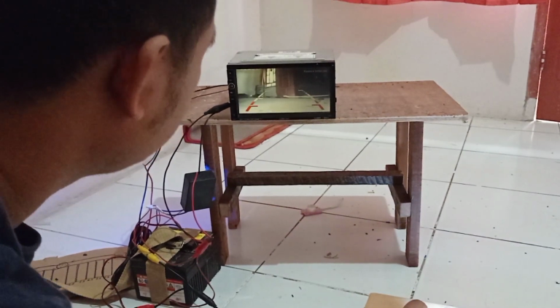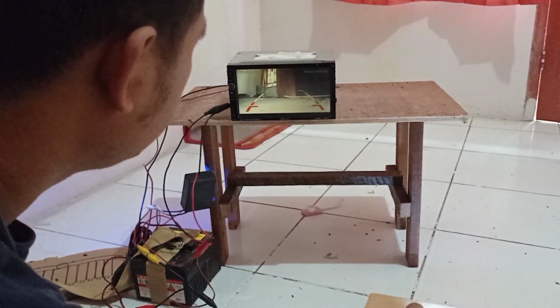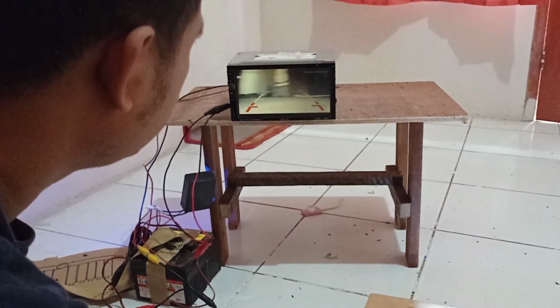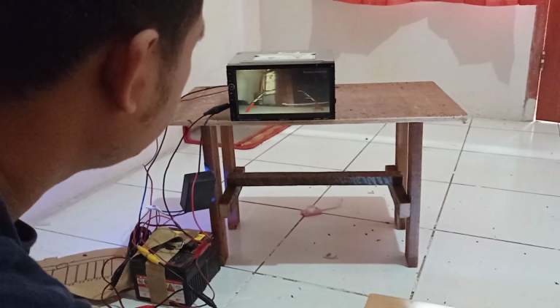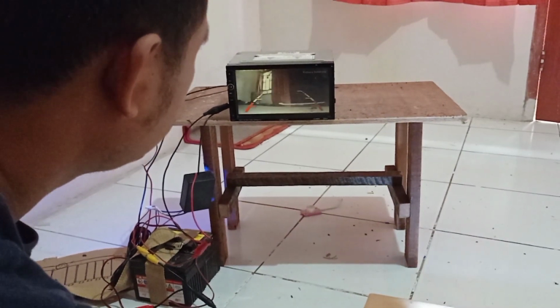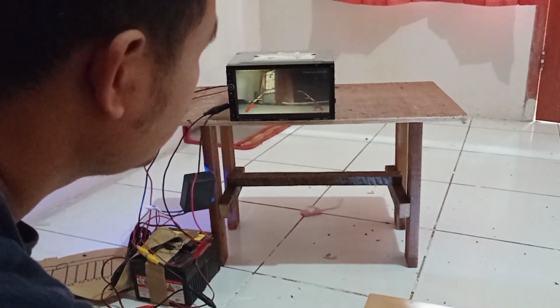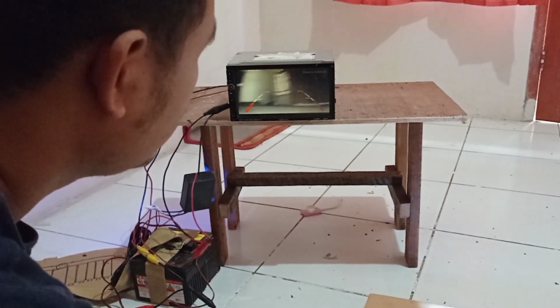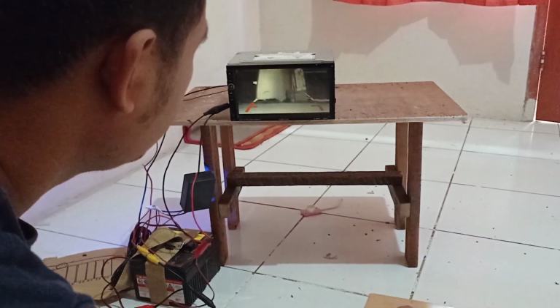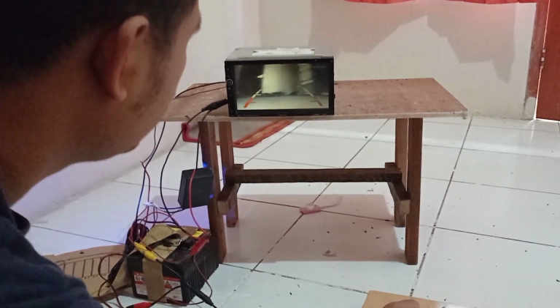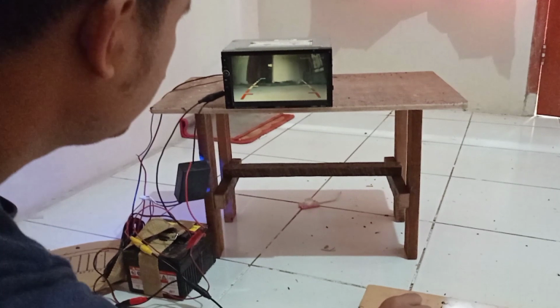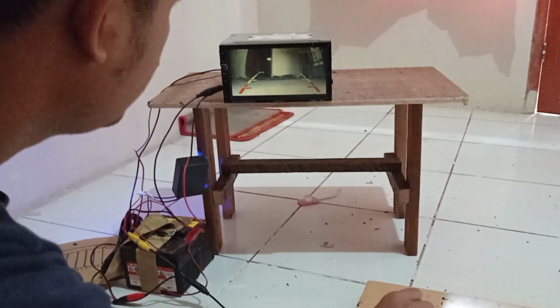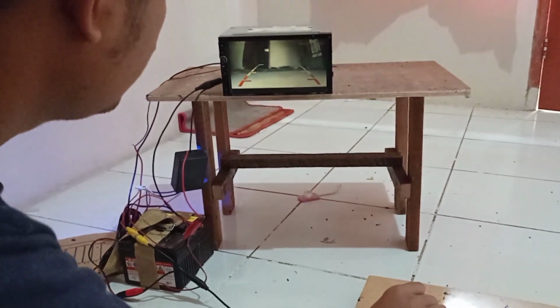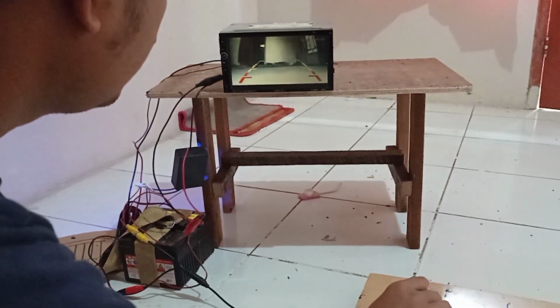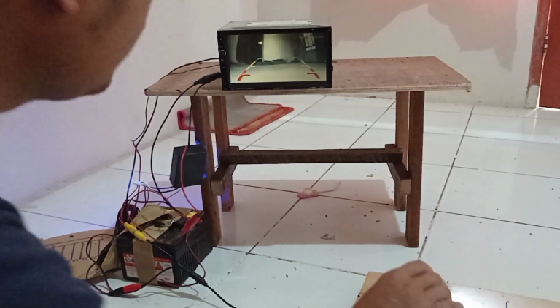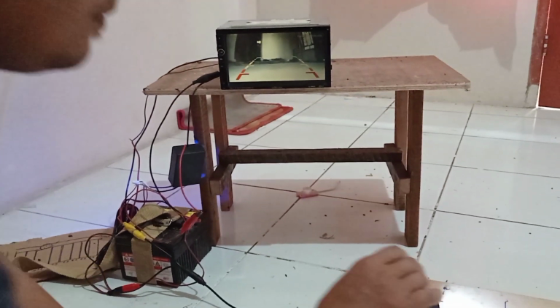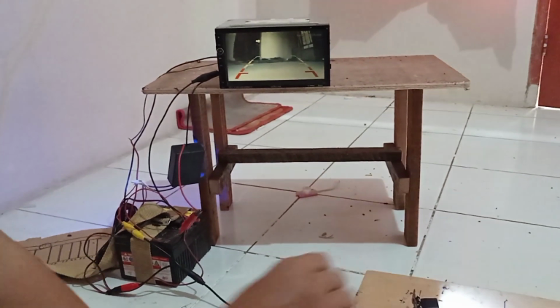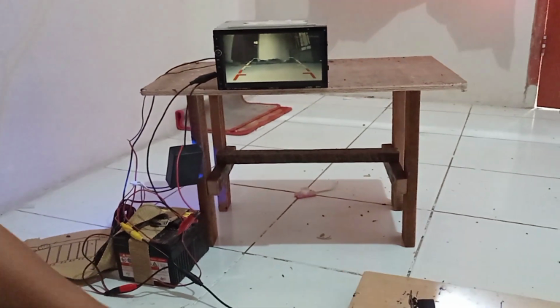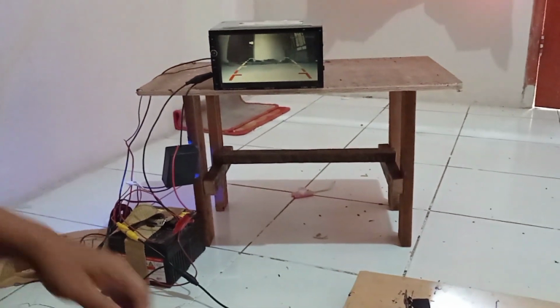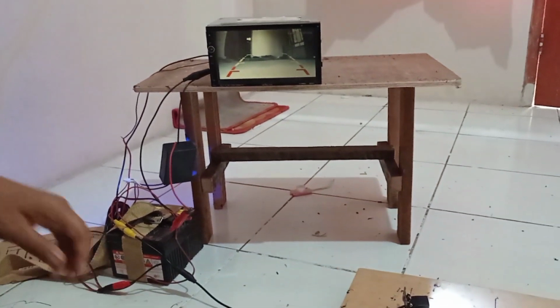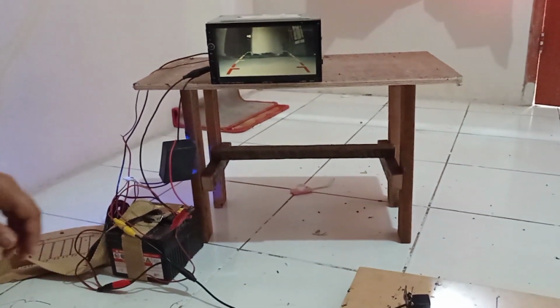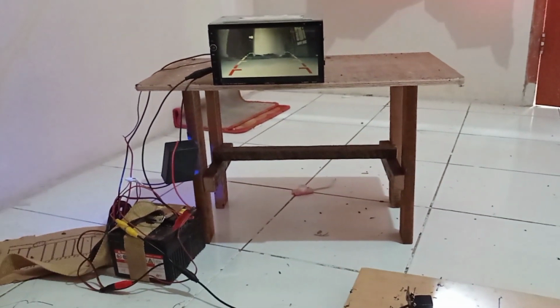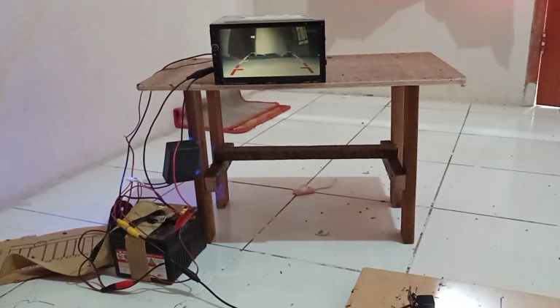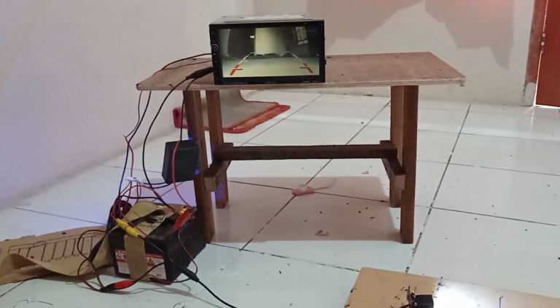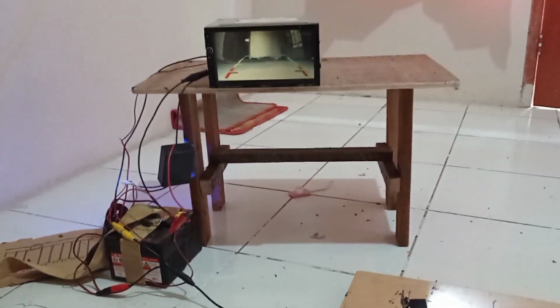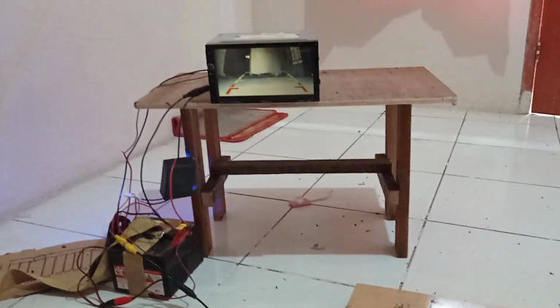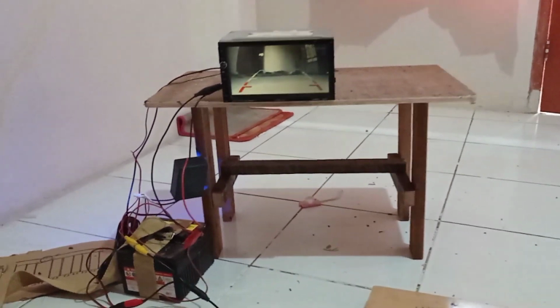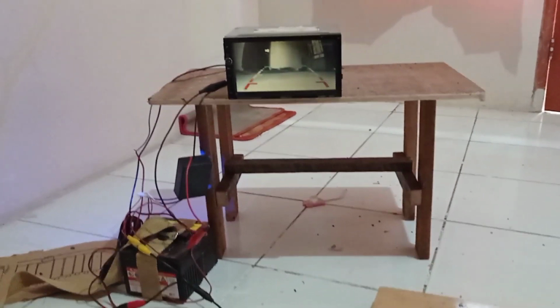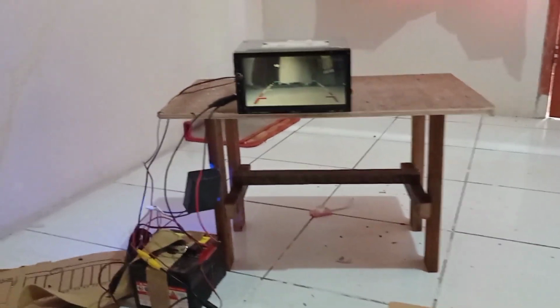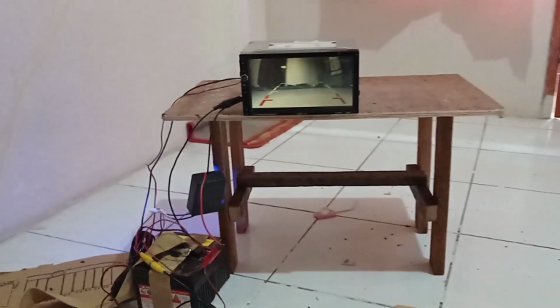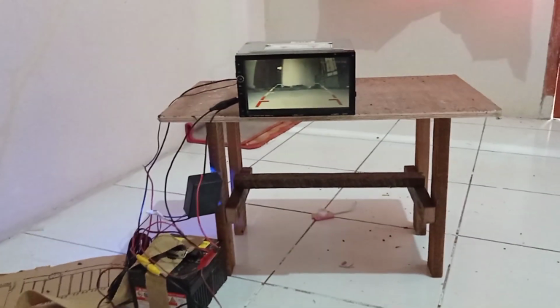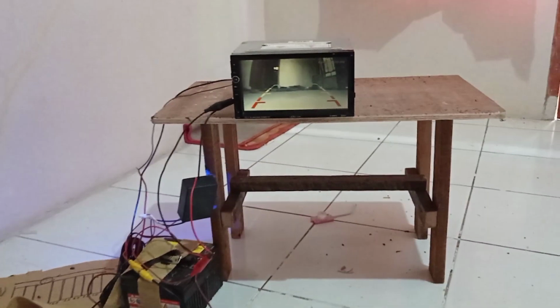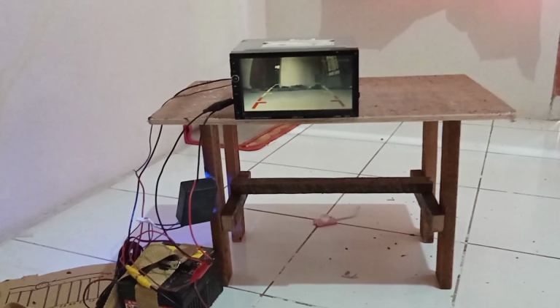Ini head unit-nya yang kurang bagus ini, soalnya sudah servisan ini.